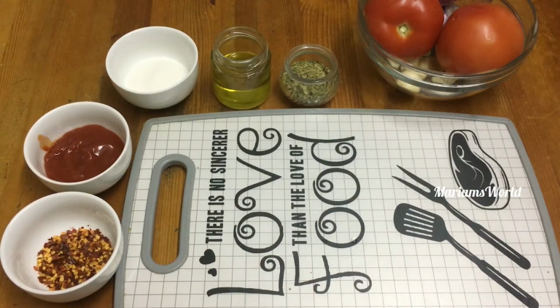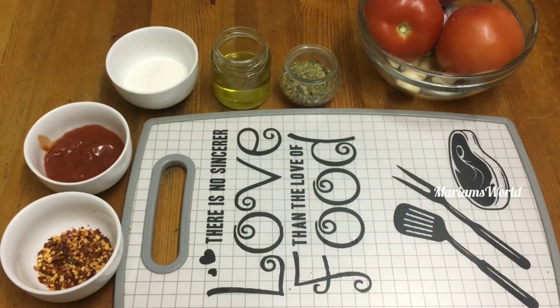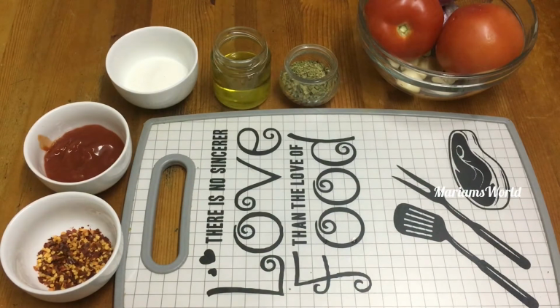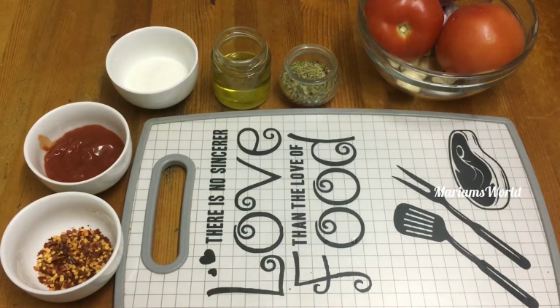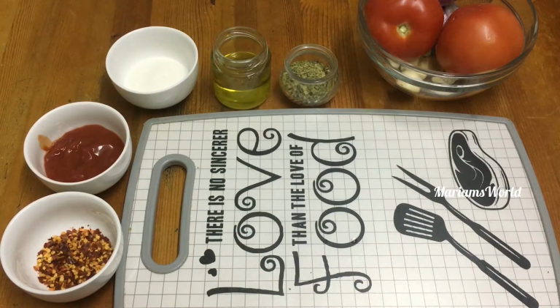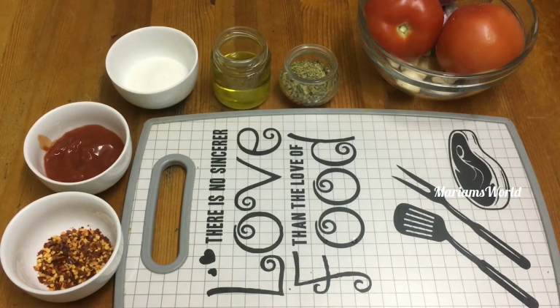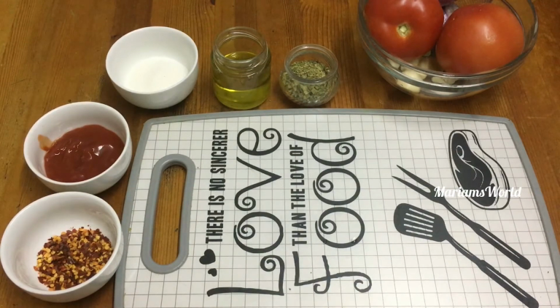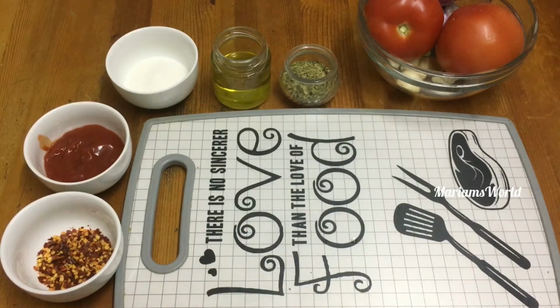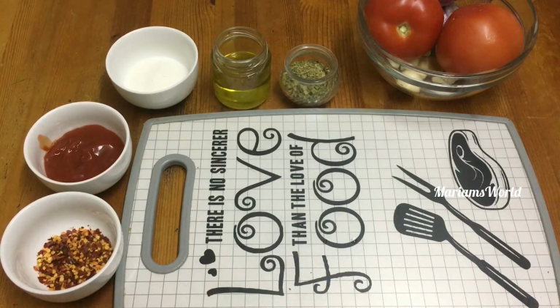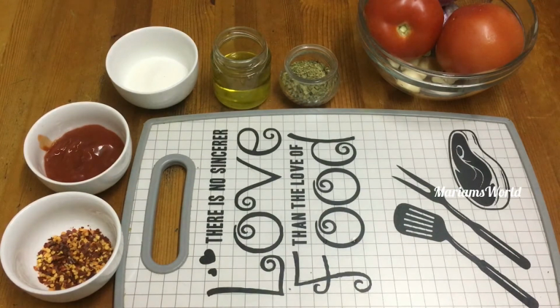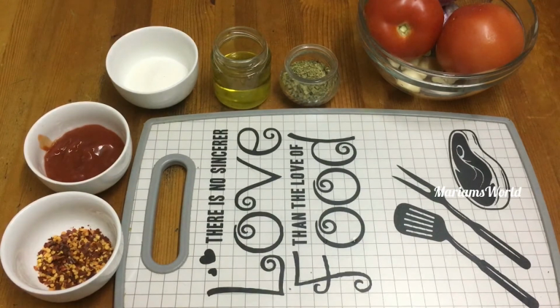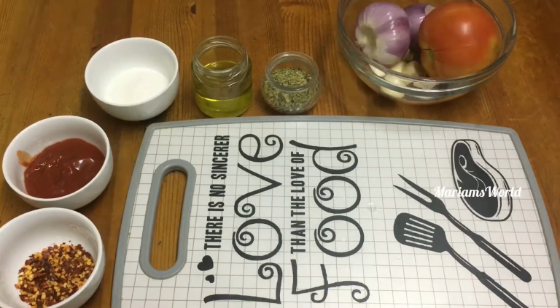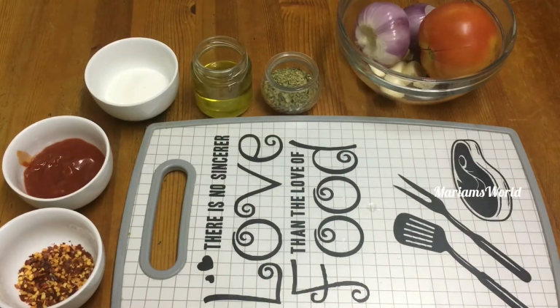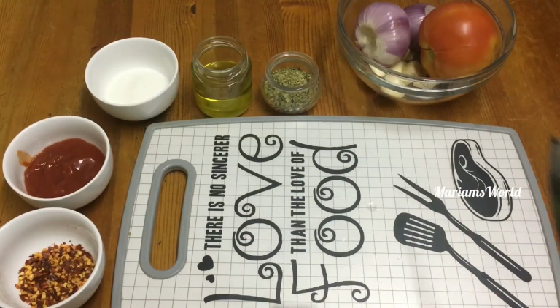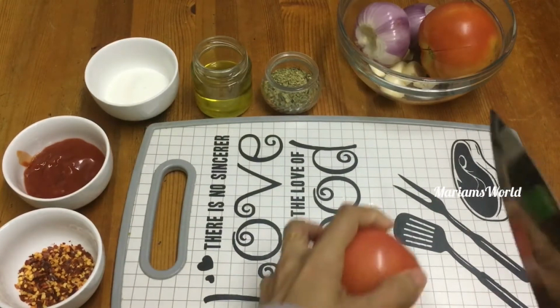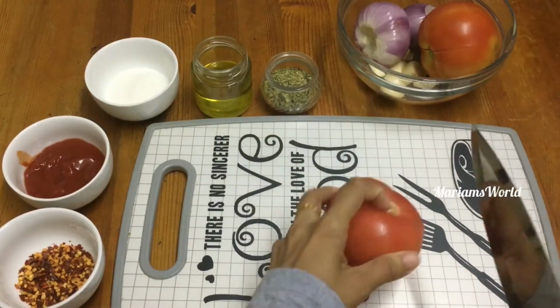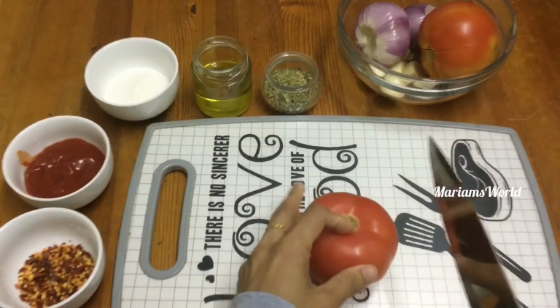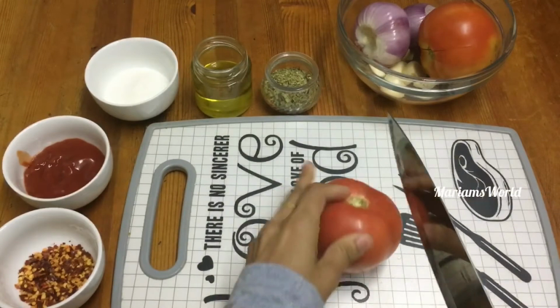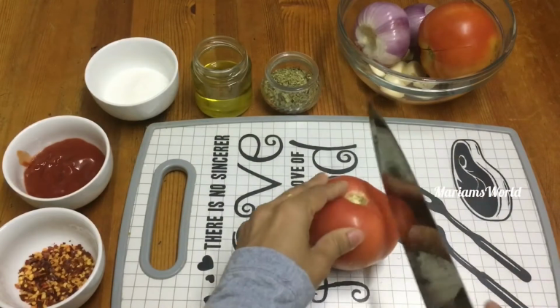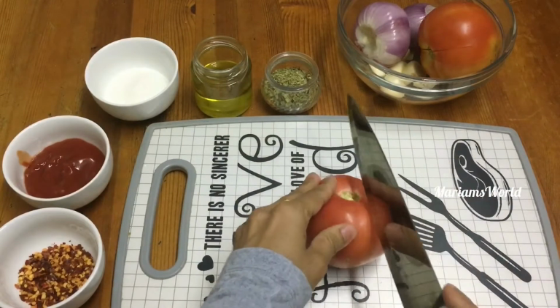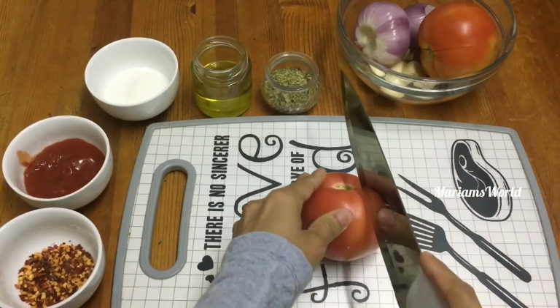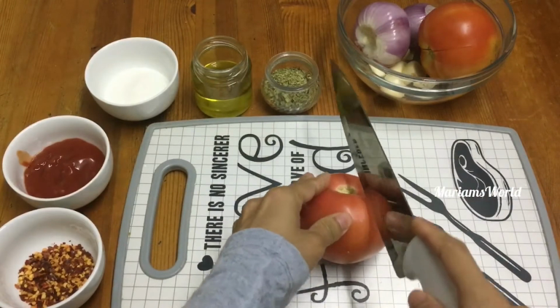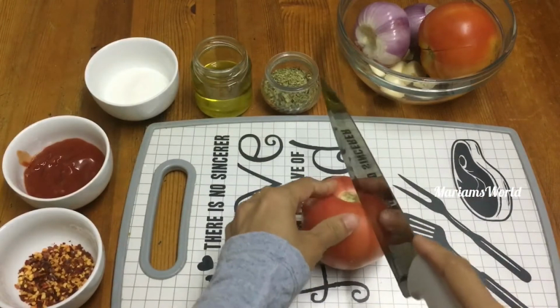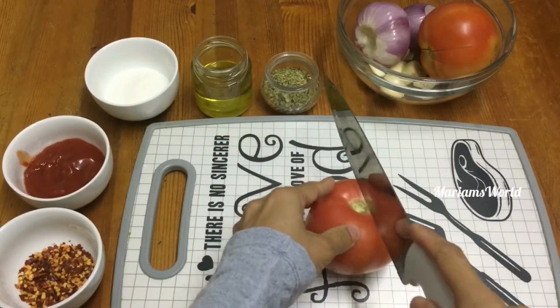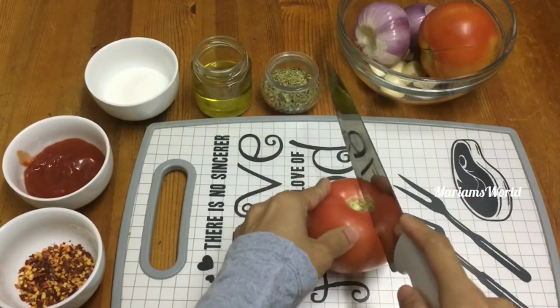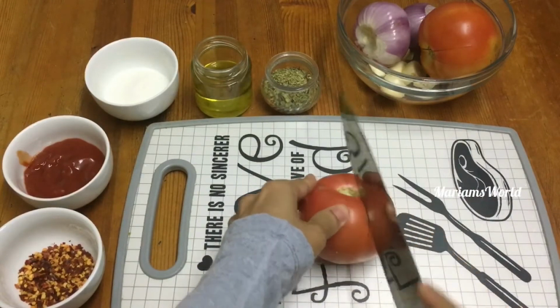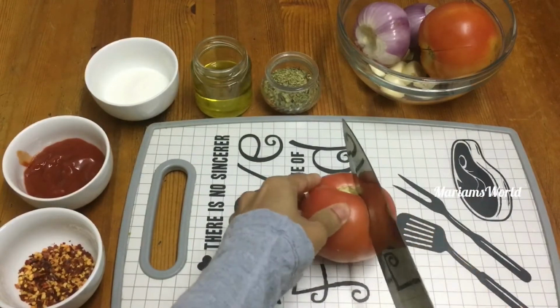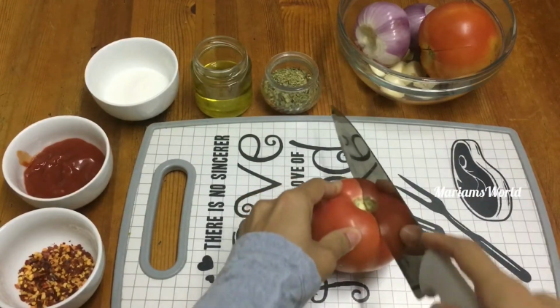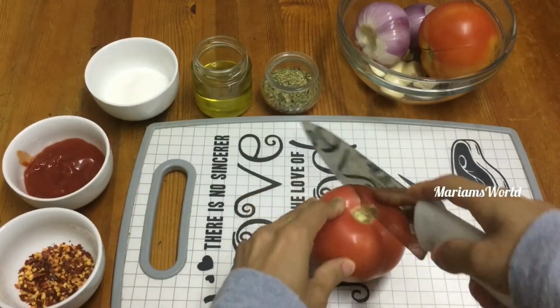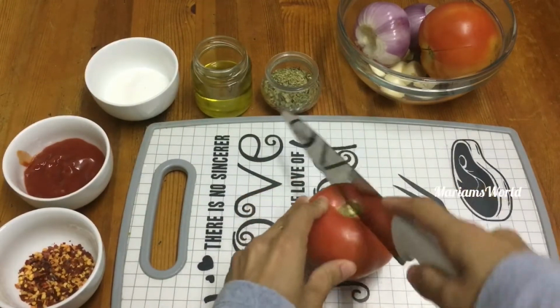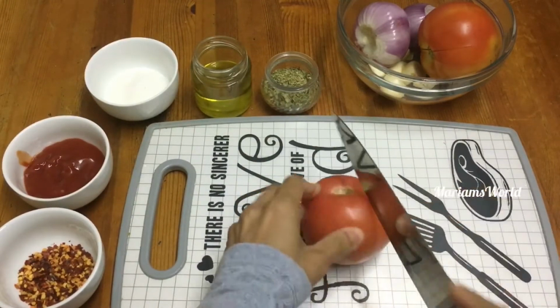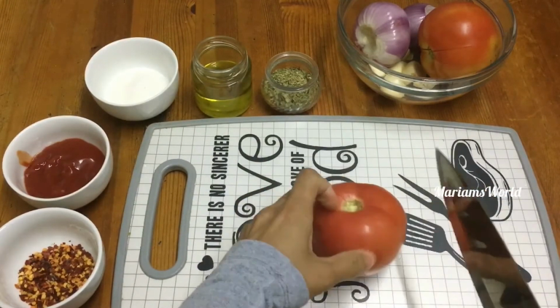Now, we use two methods. Now, we have two tomatoes.